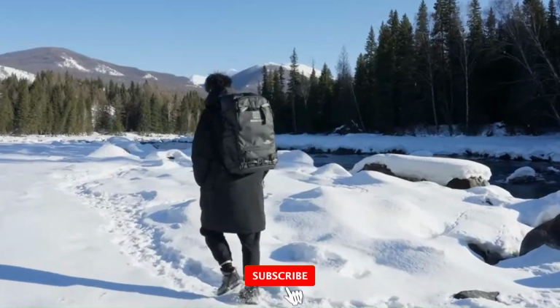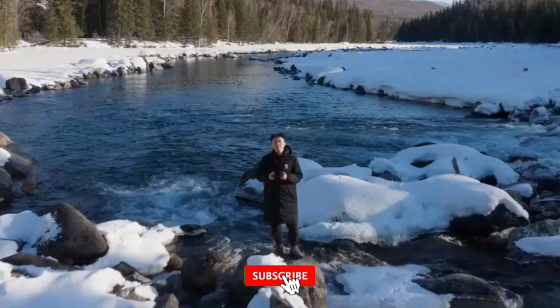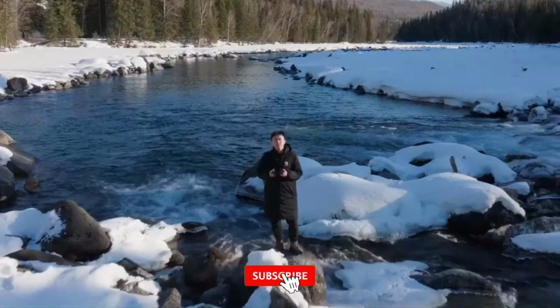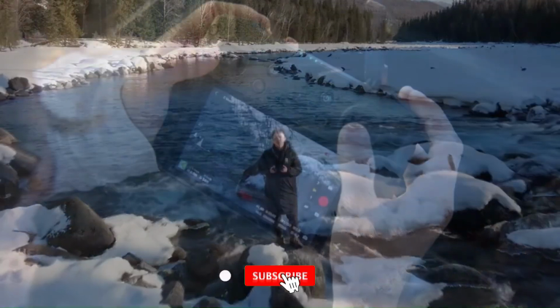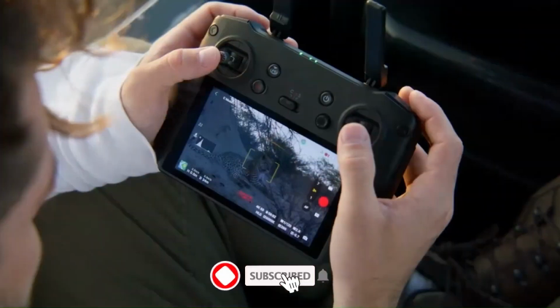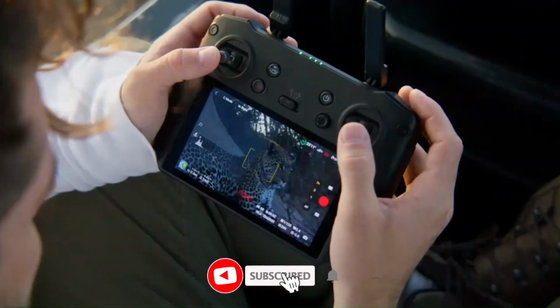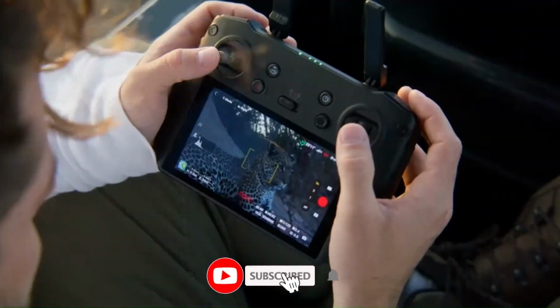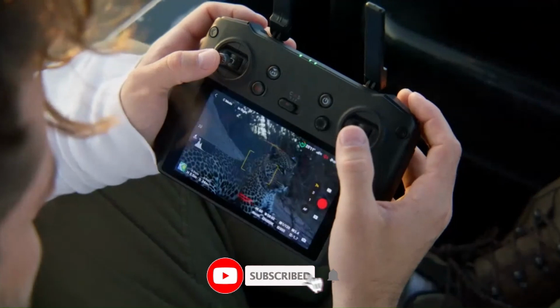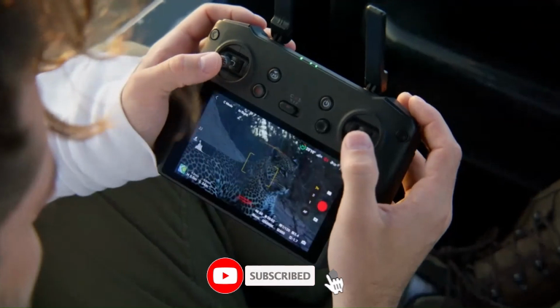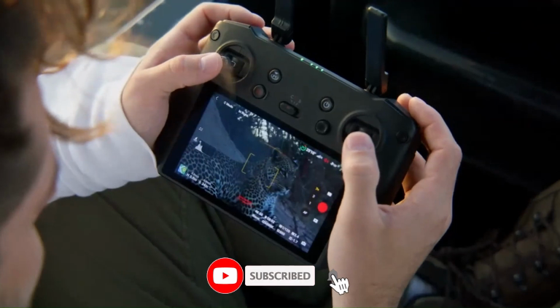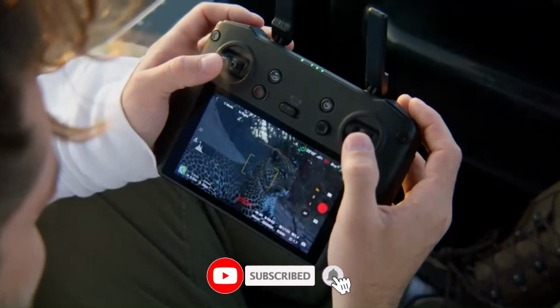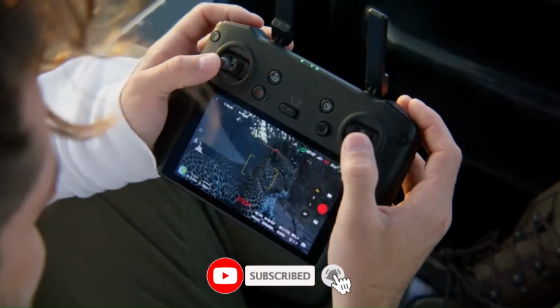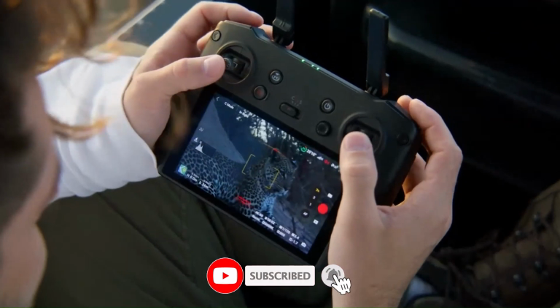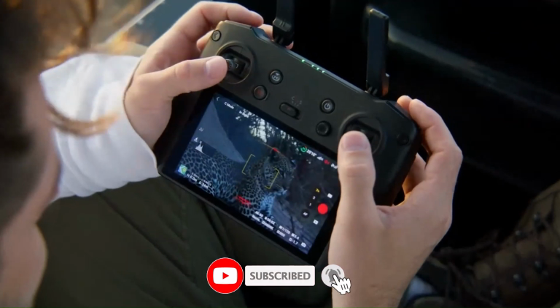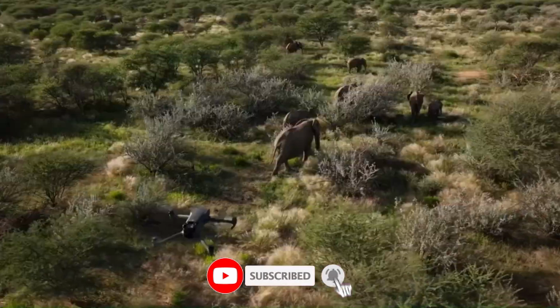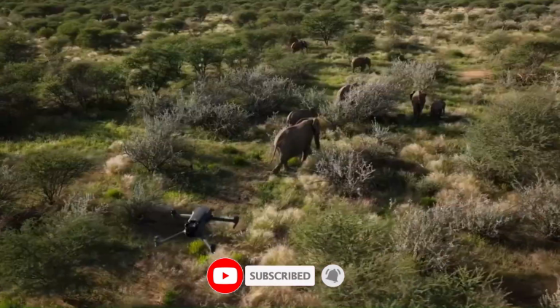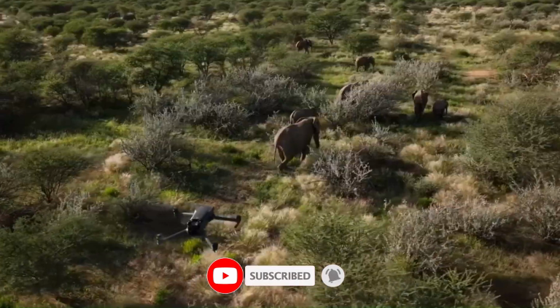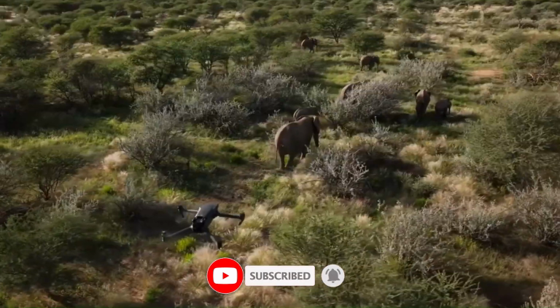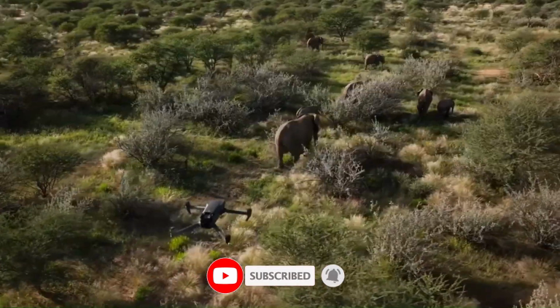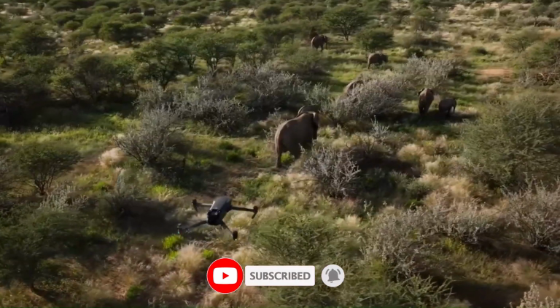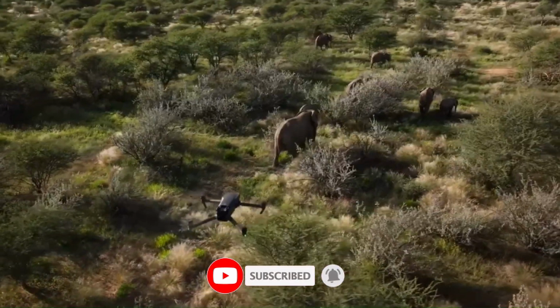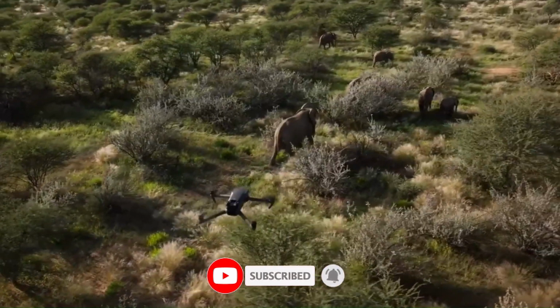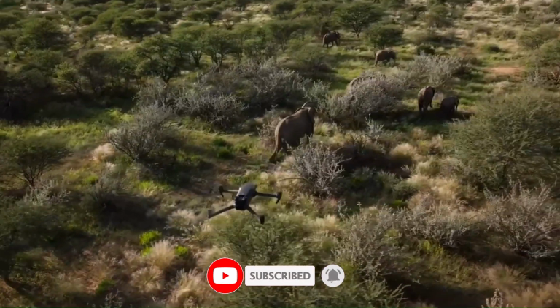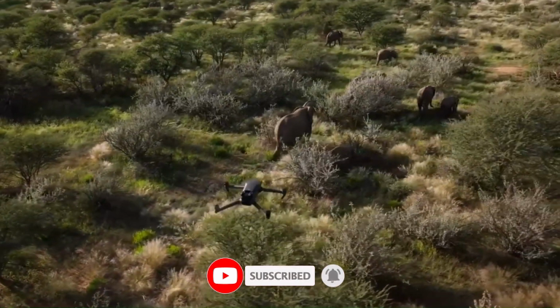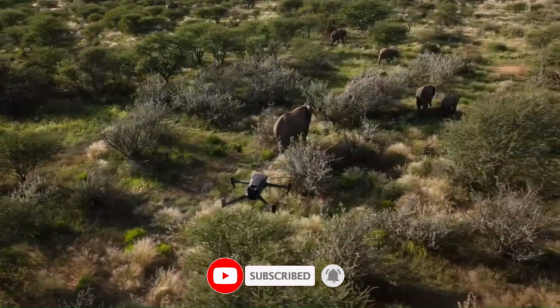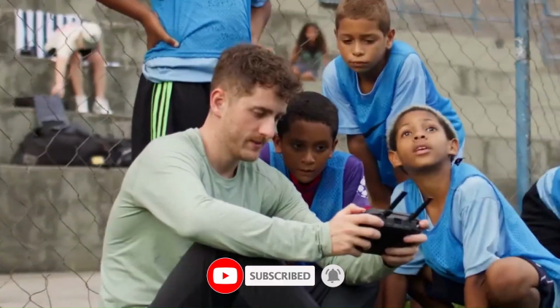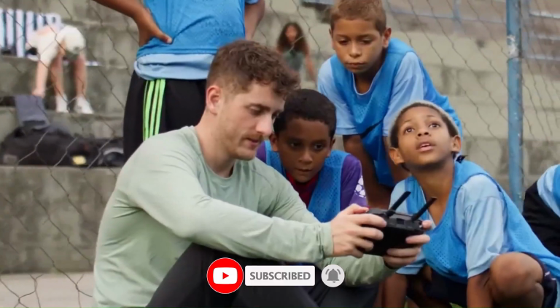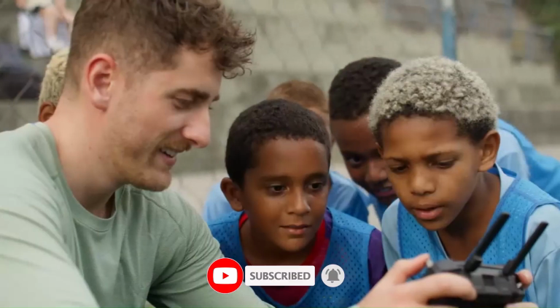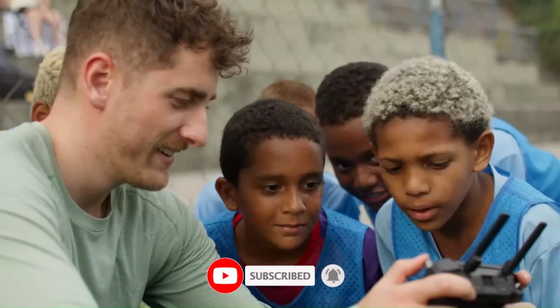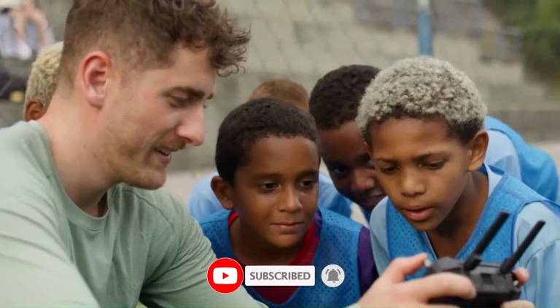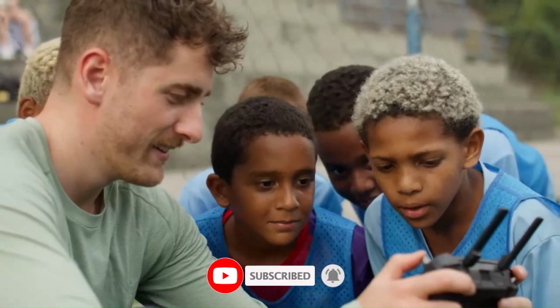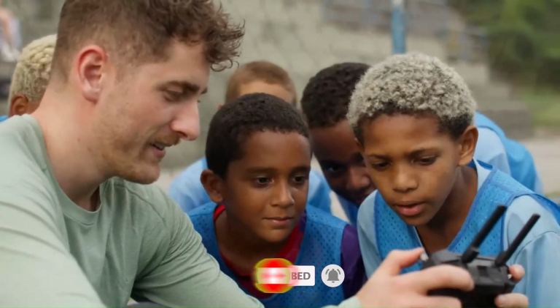Hit that subscribe button, and let's take flight with the Mini 5 Pro vs Mavic 4 Pro Showdown.